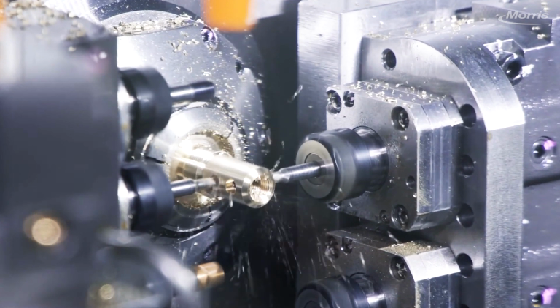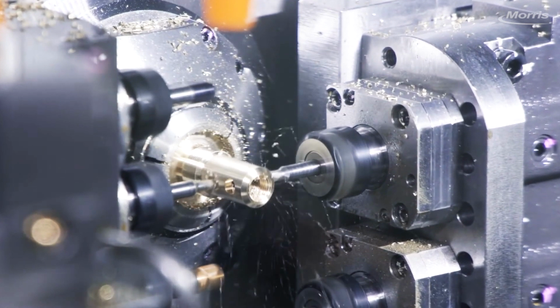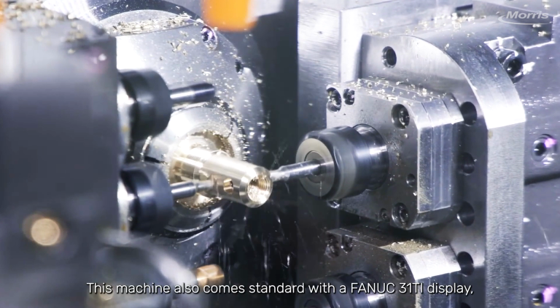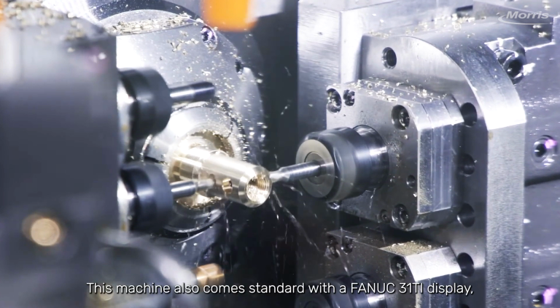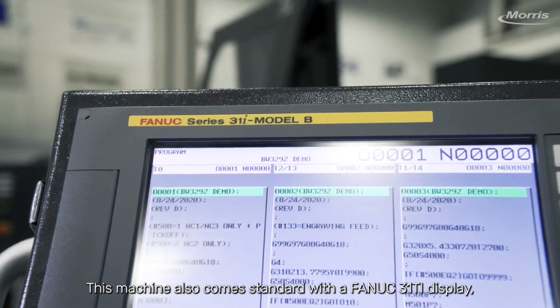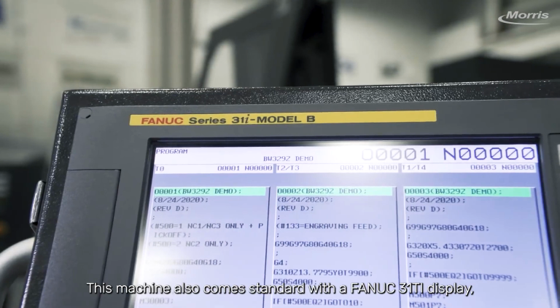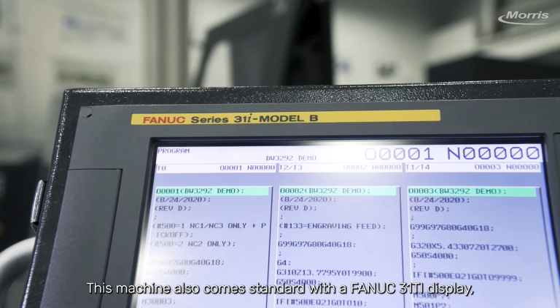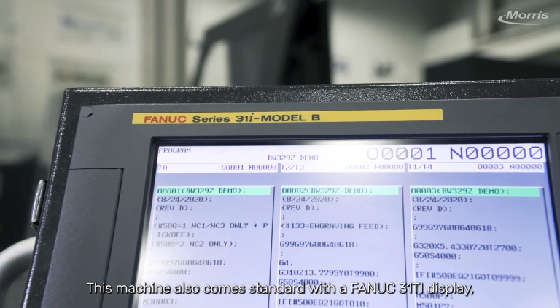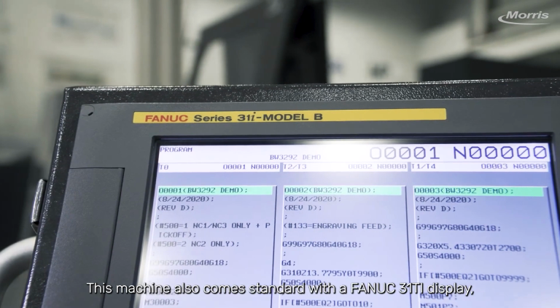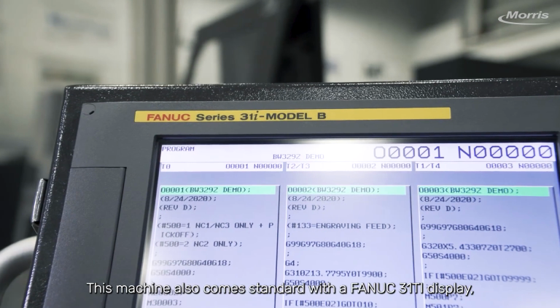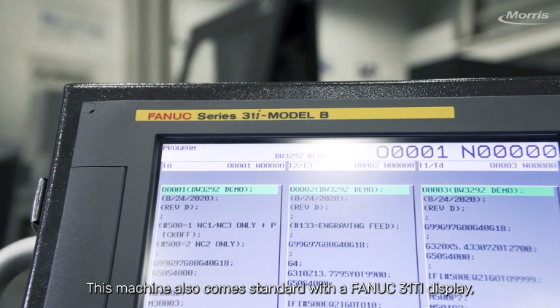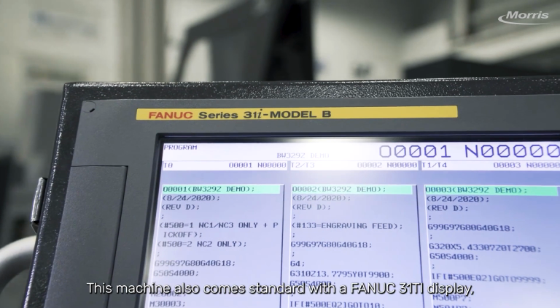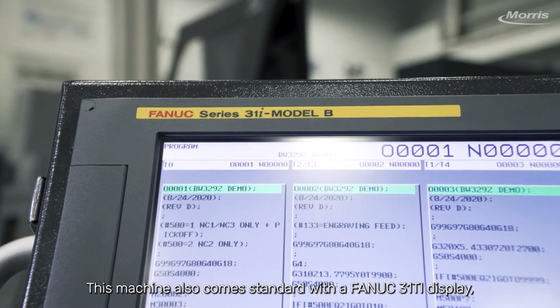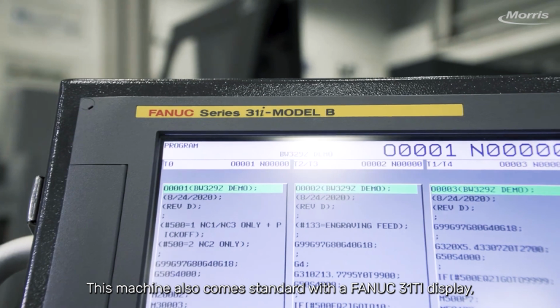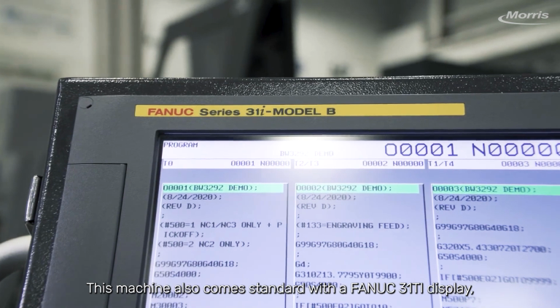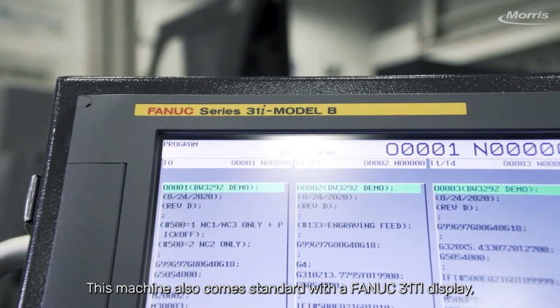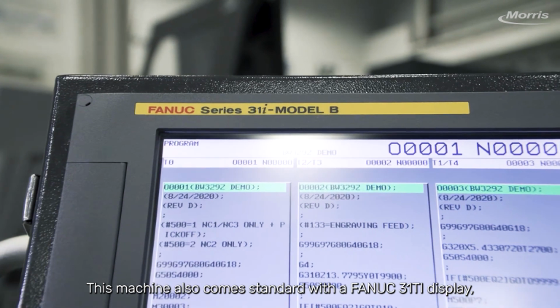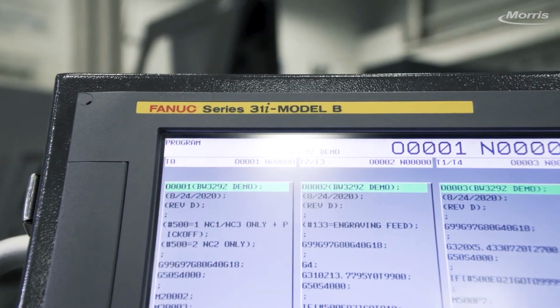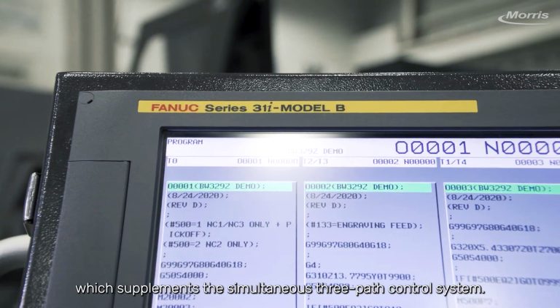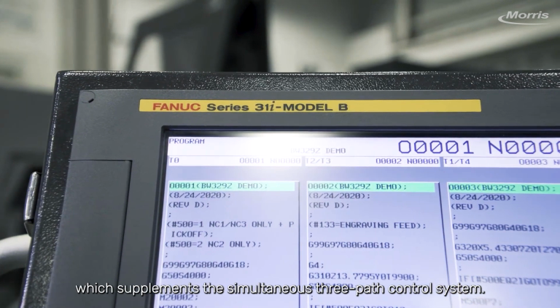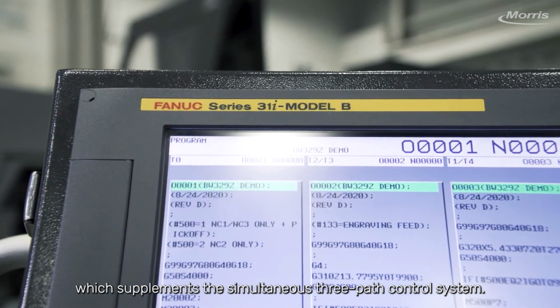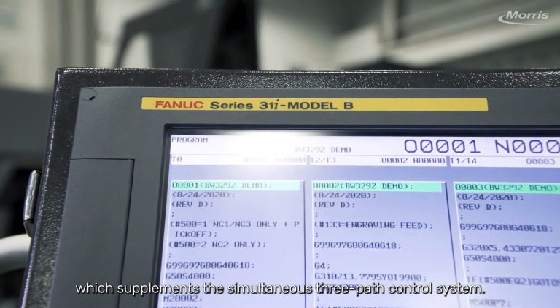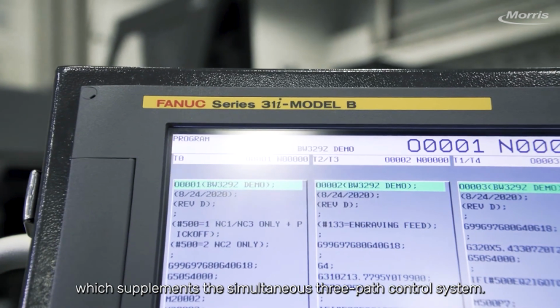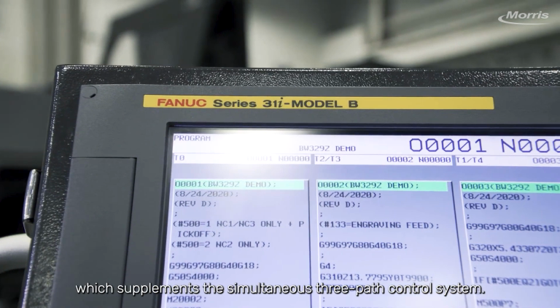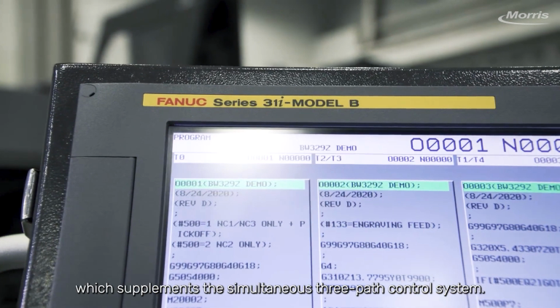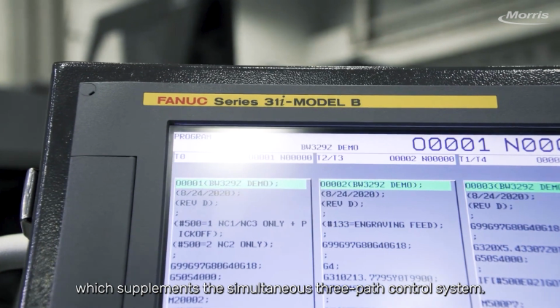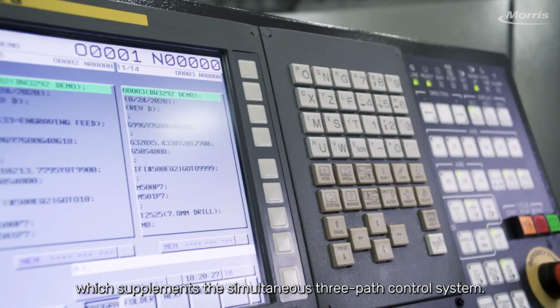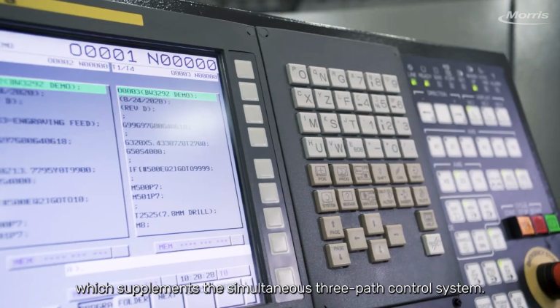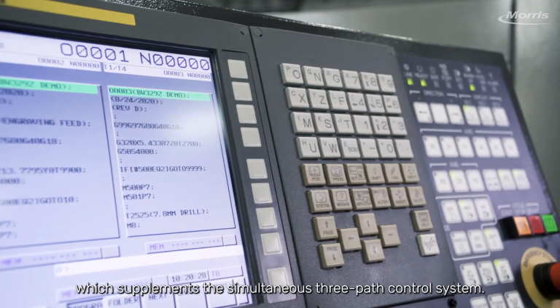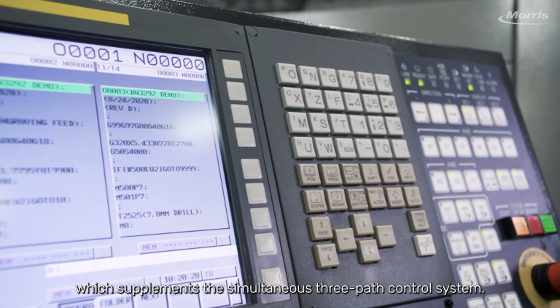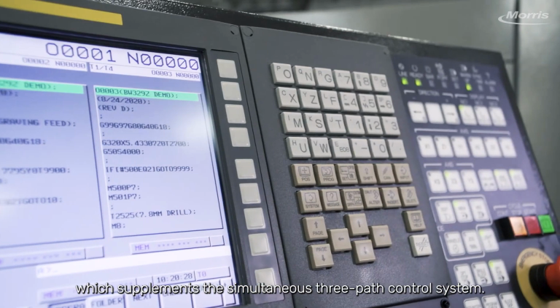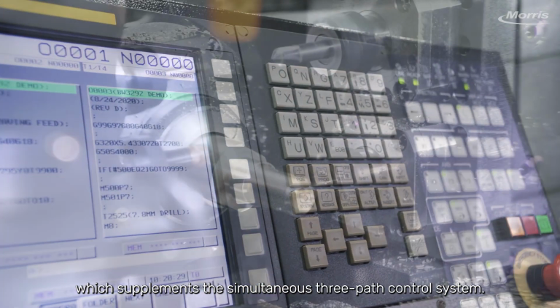This machine also comes standard with a FANUC display, which supplements the simultaneous three-path control system.